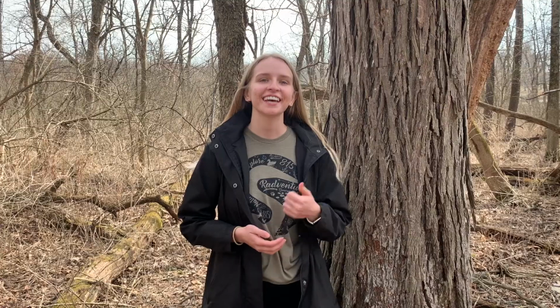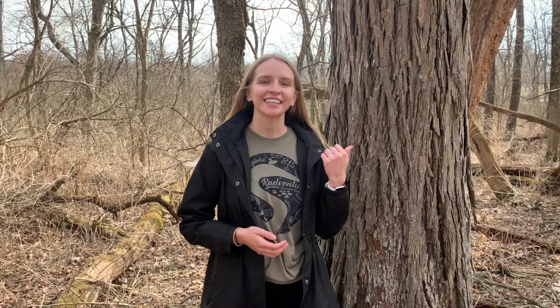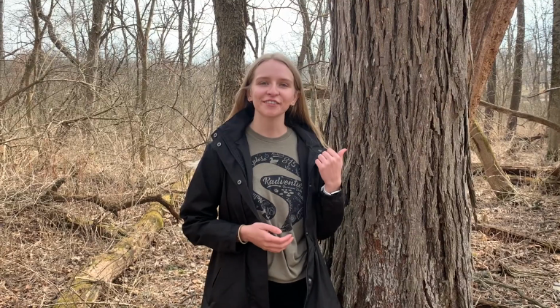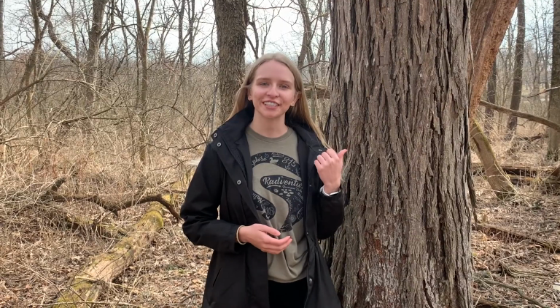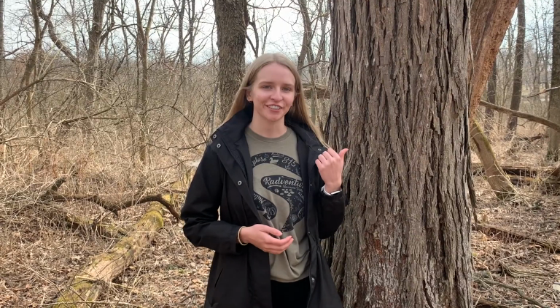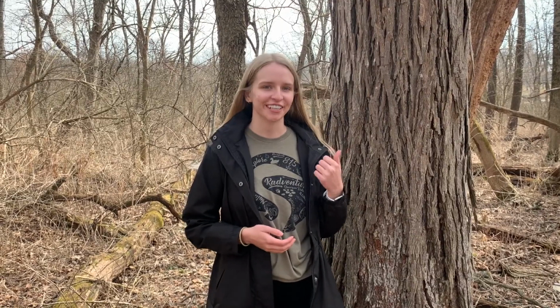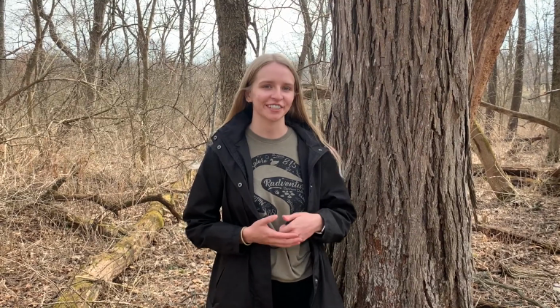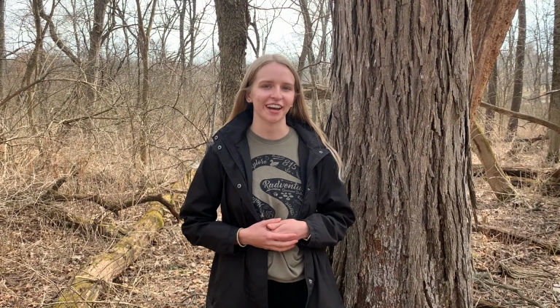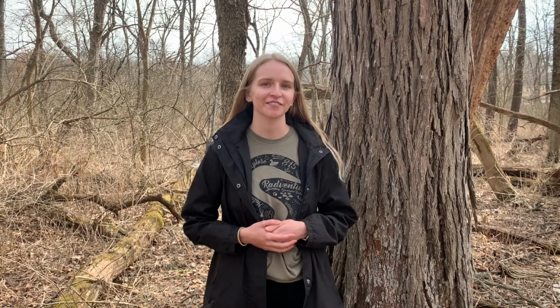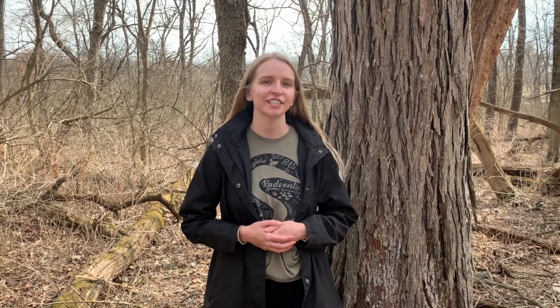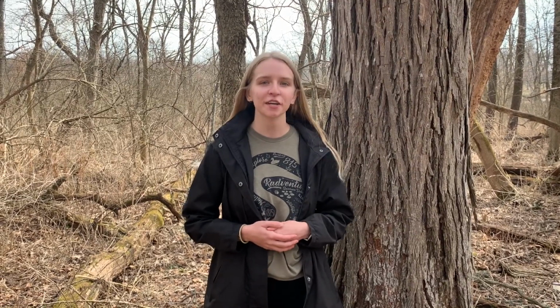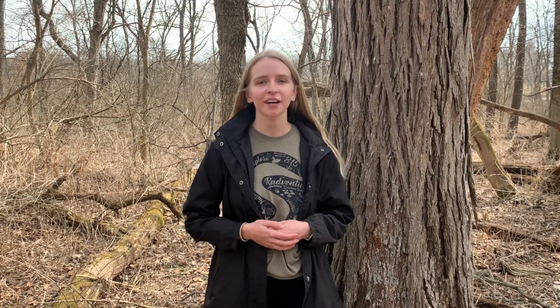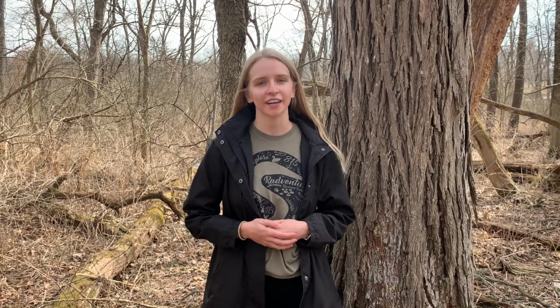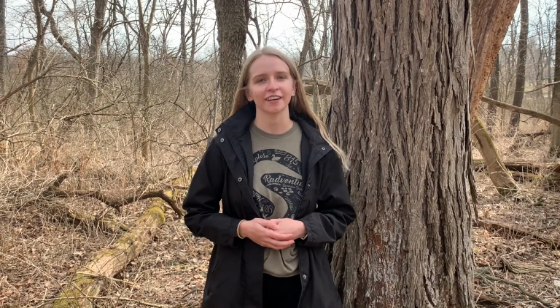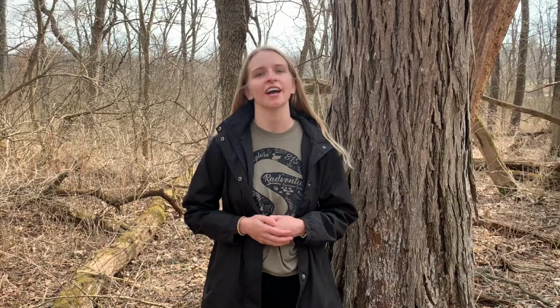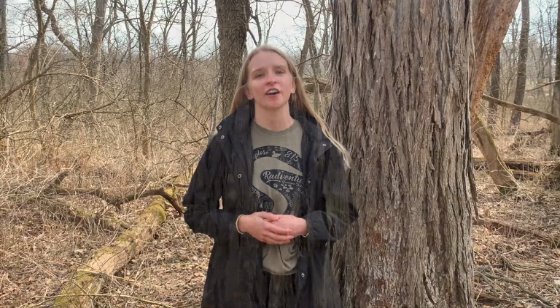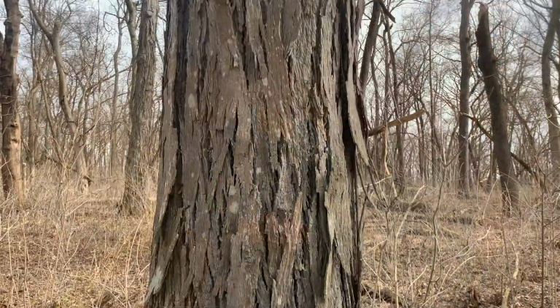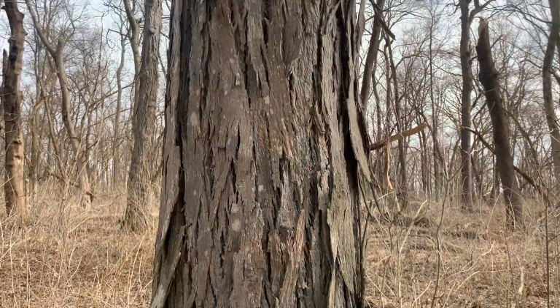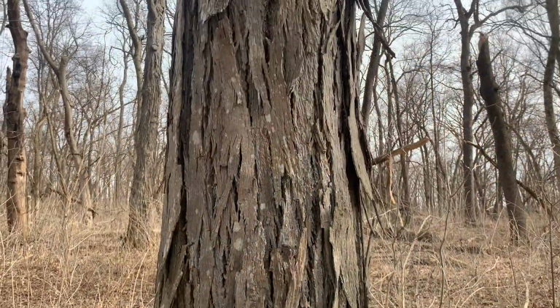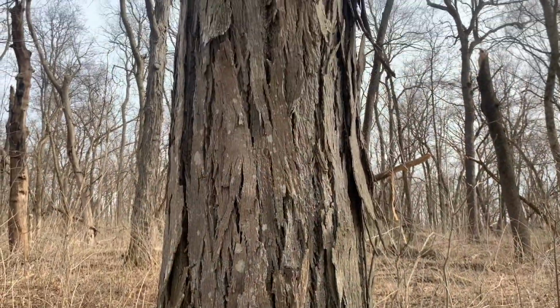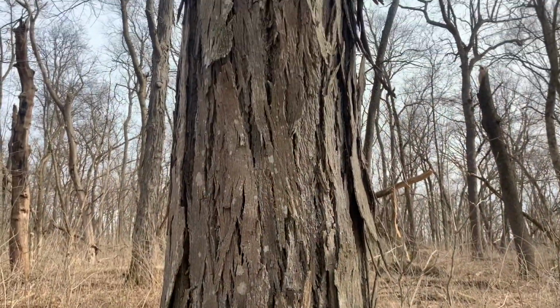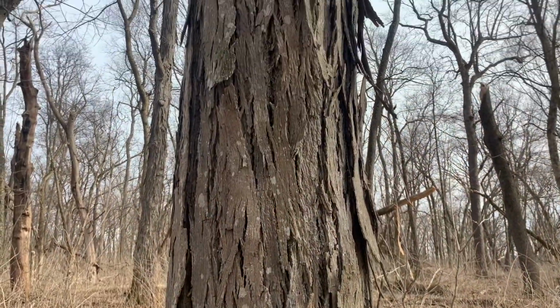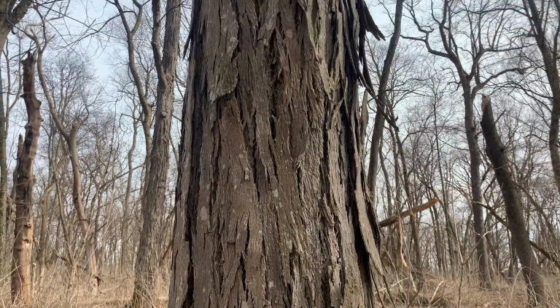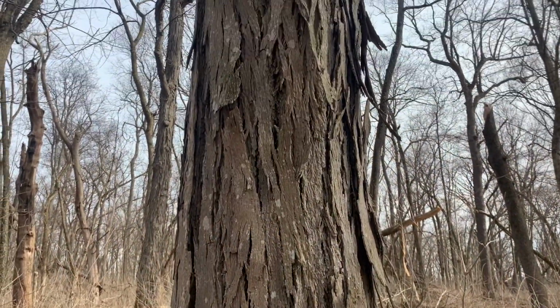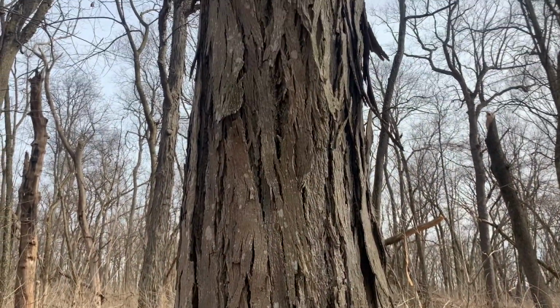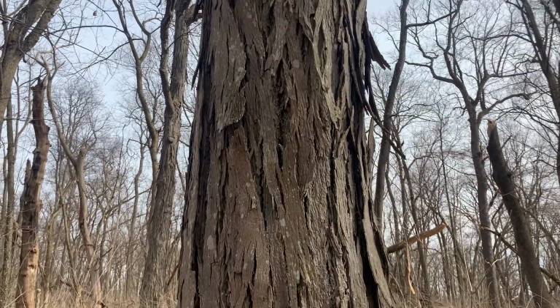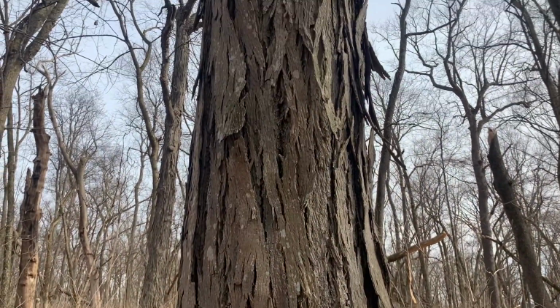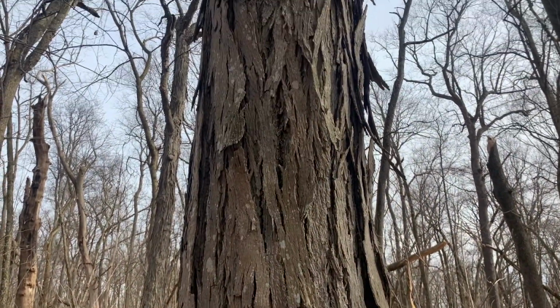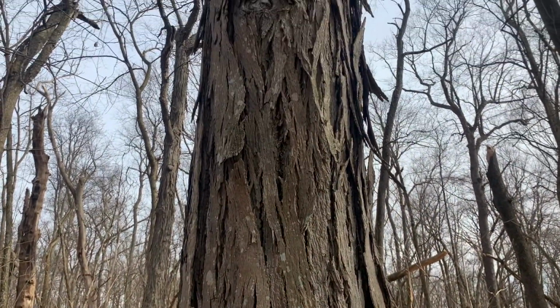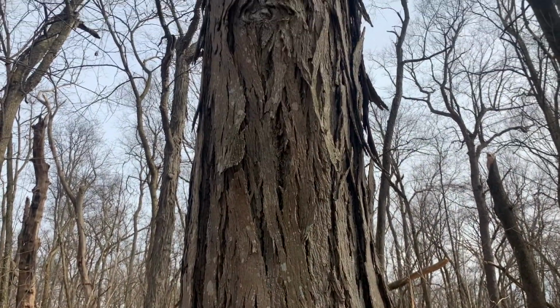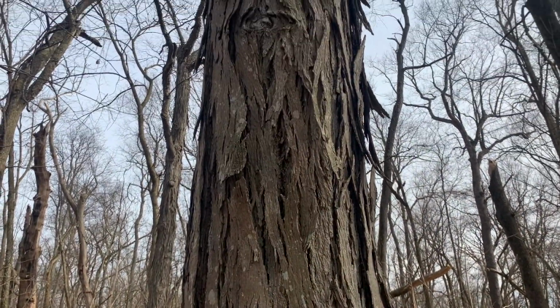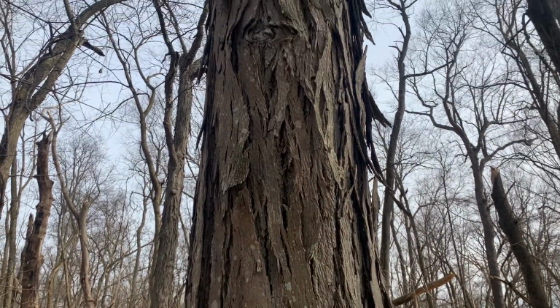The name of this tree gives it away. Shagbark hickory, or Carya ovata, is known for its shaggy bark.